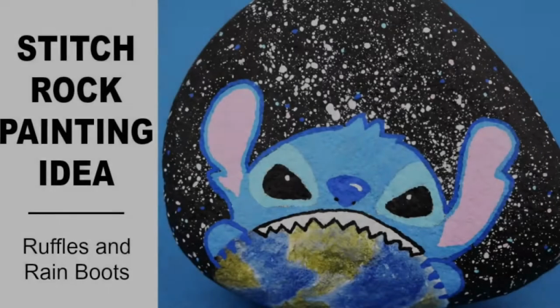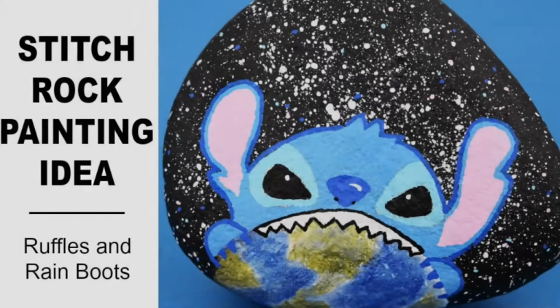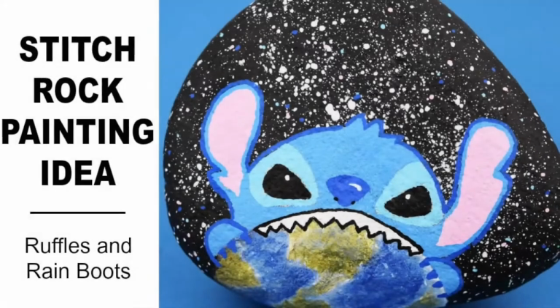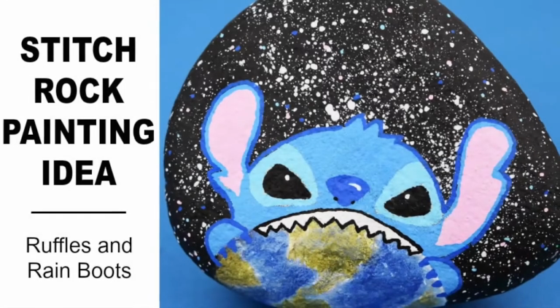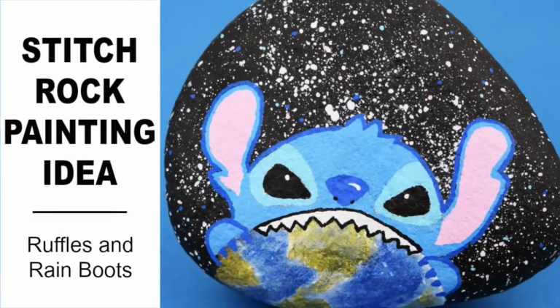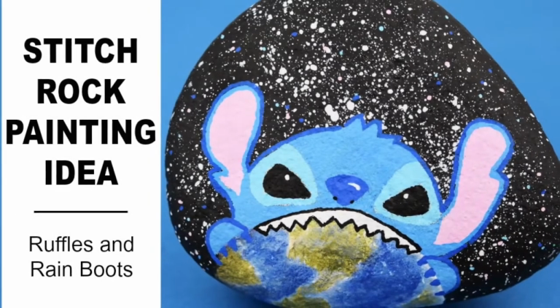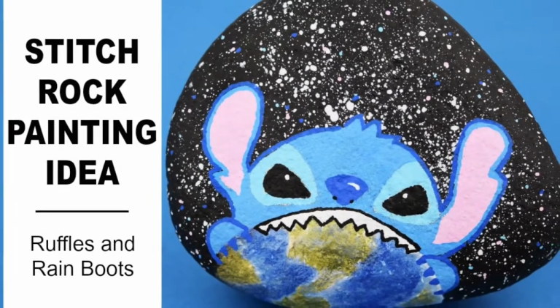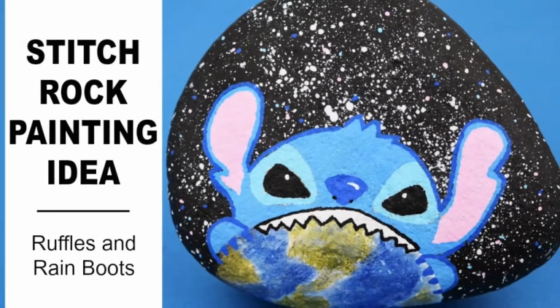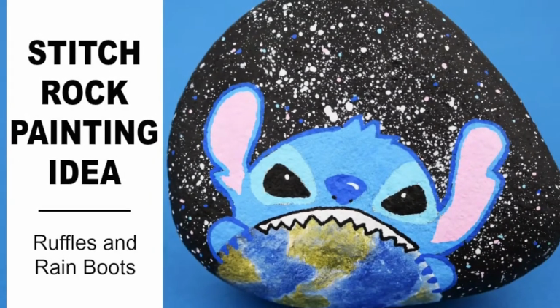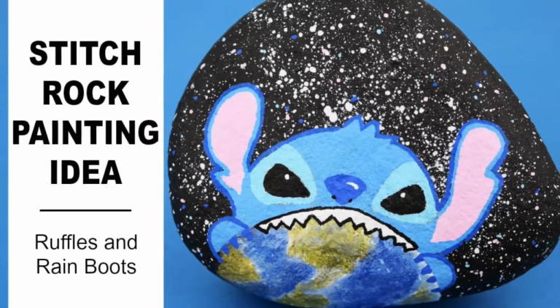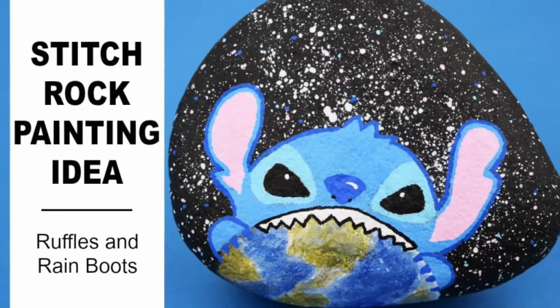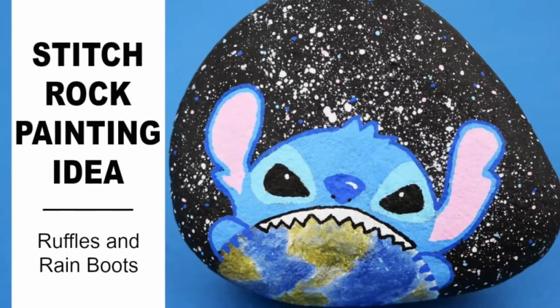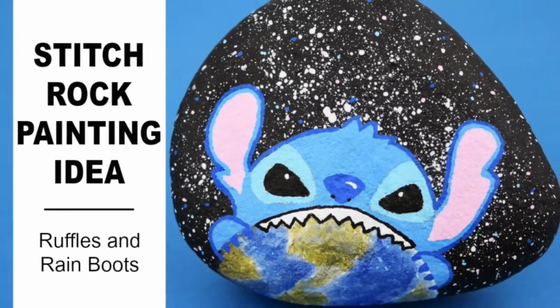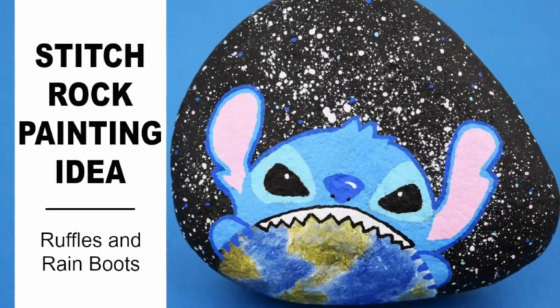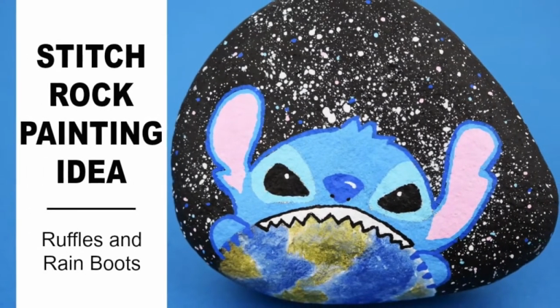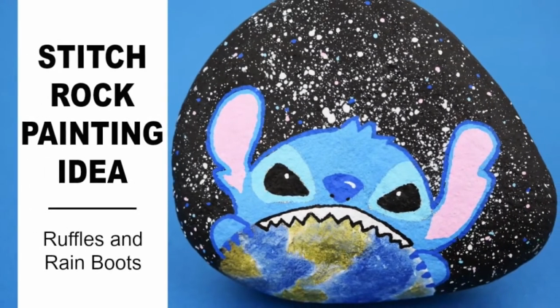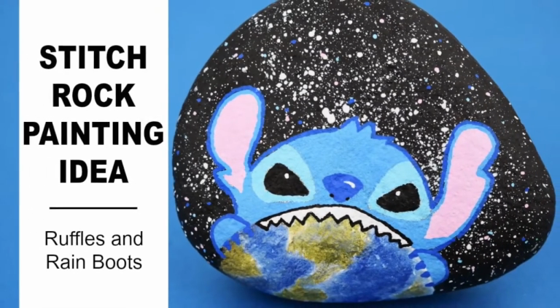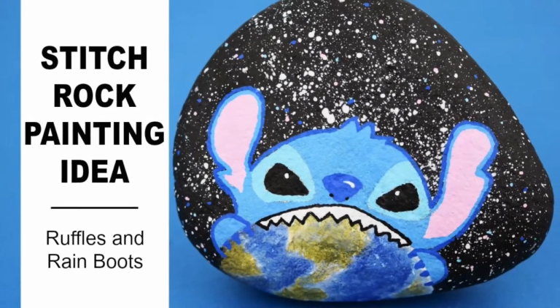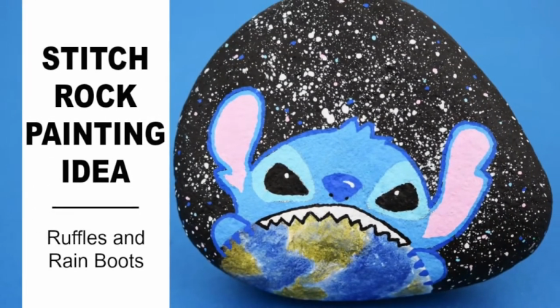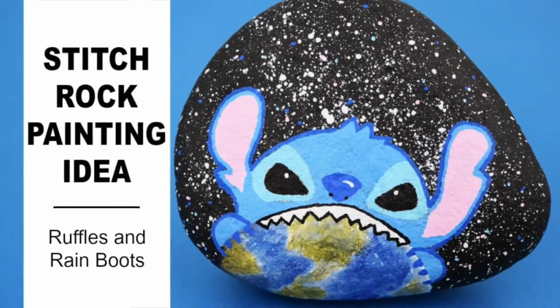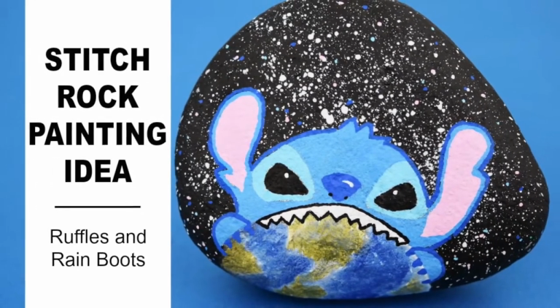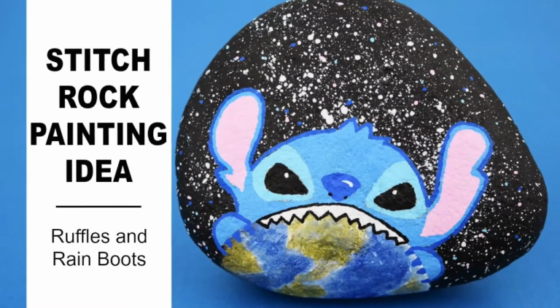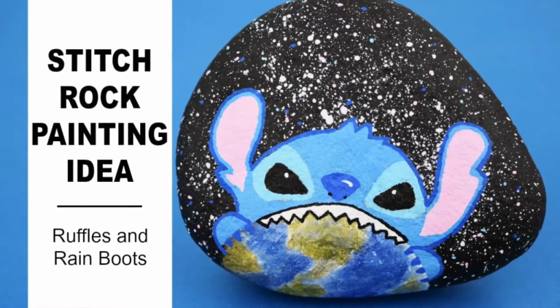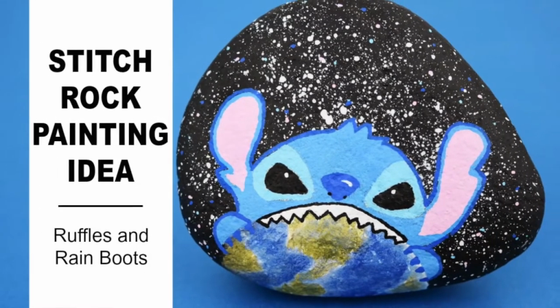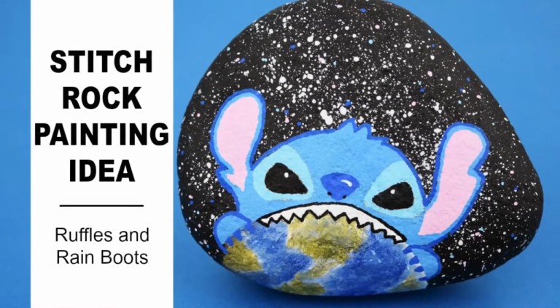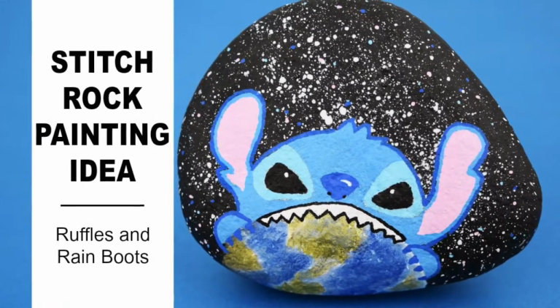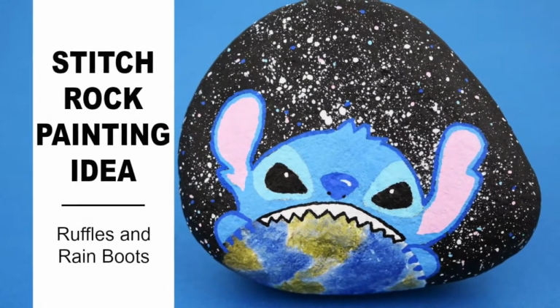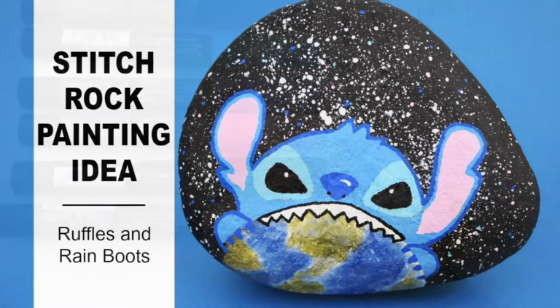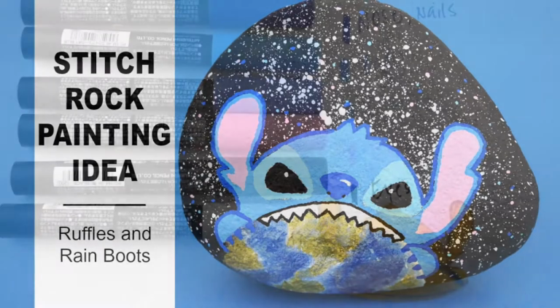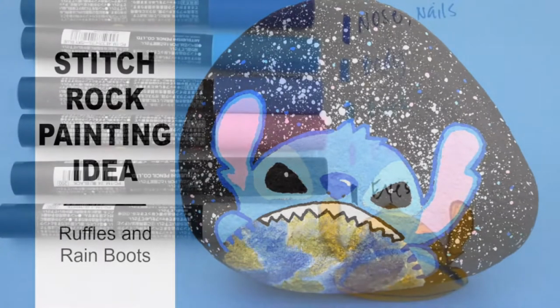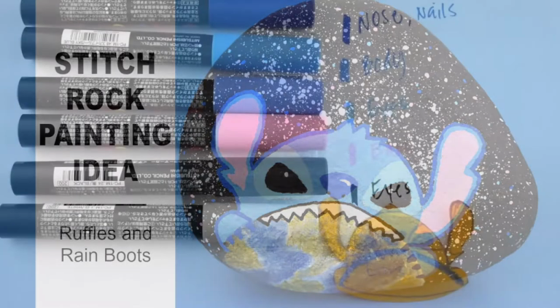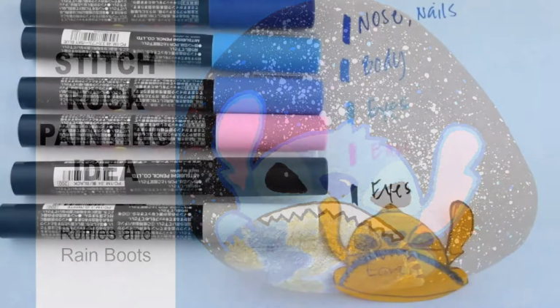Thanks for joining us on Ruffles and Rainboots today. We are painting Stitch from Lilo and Stitch.